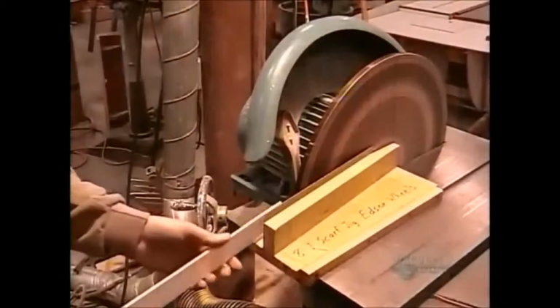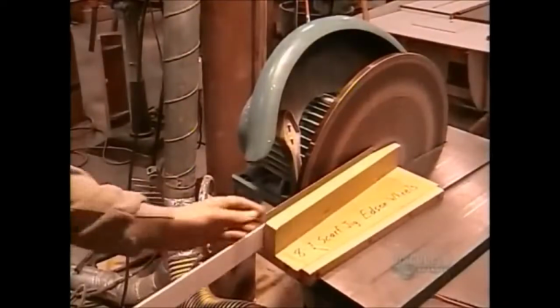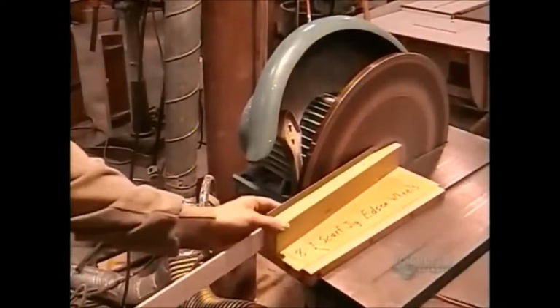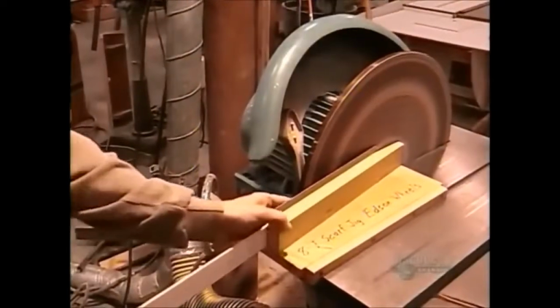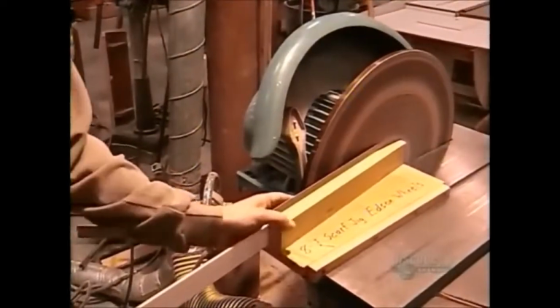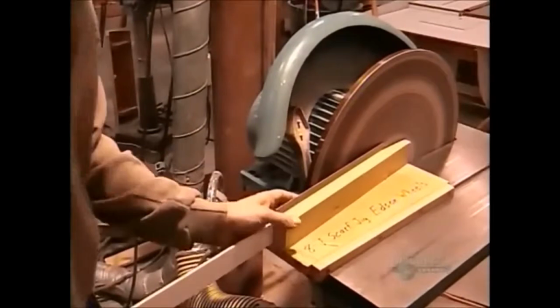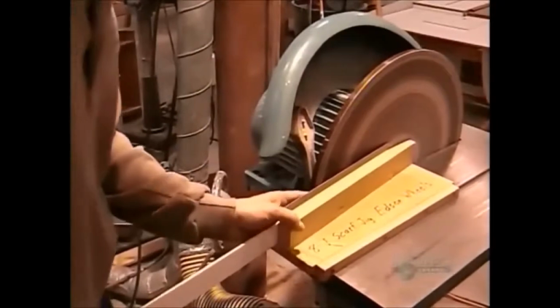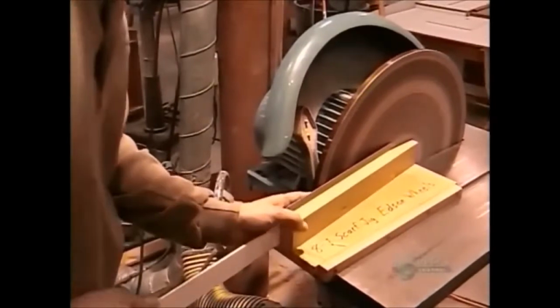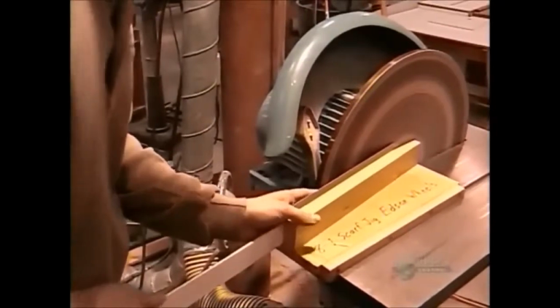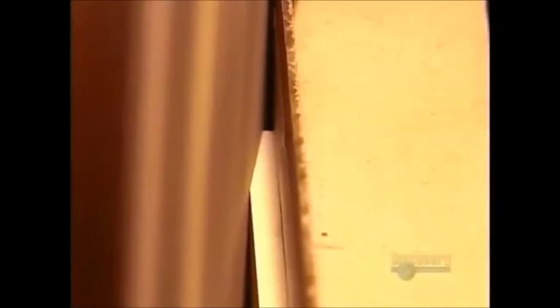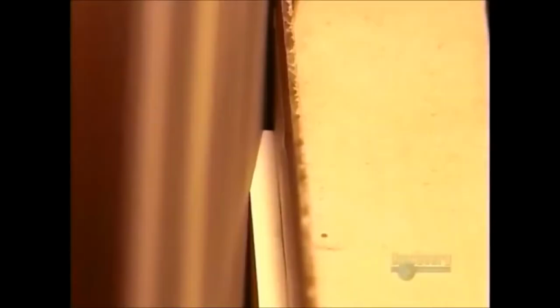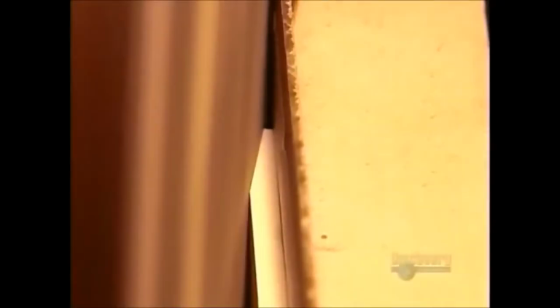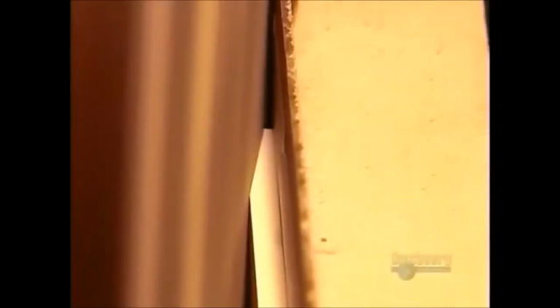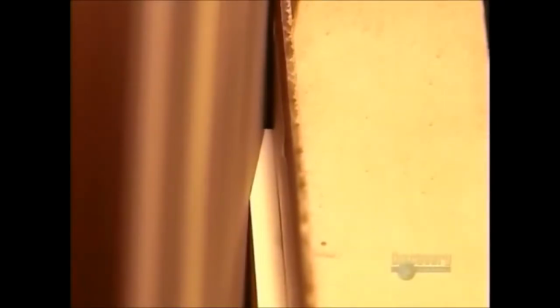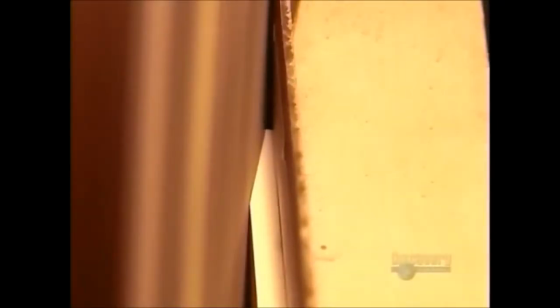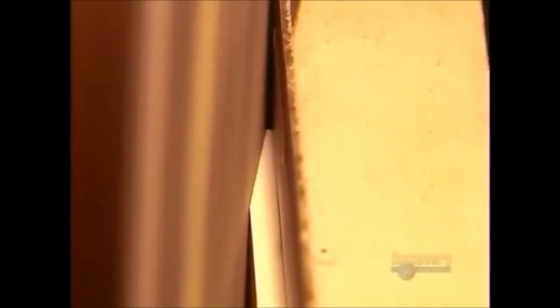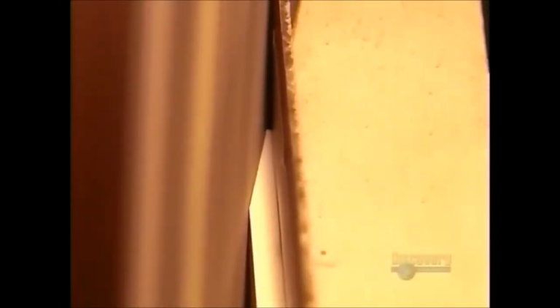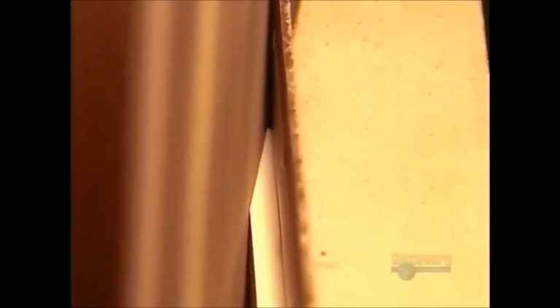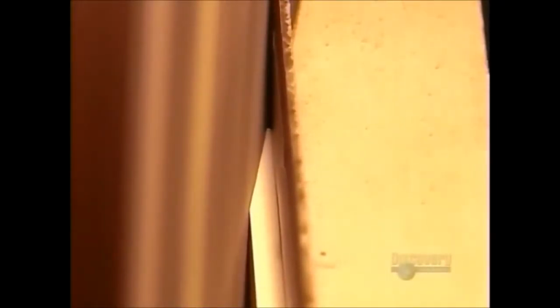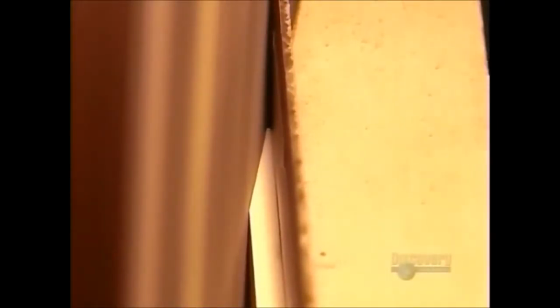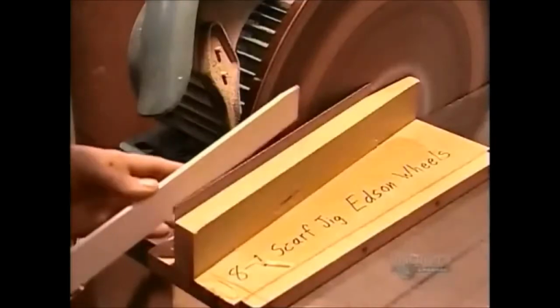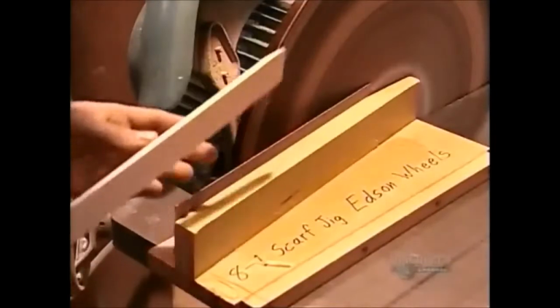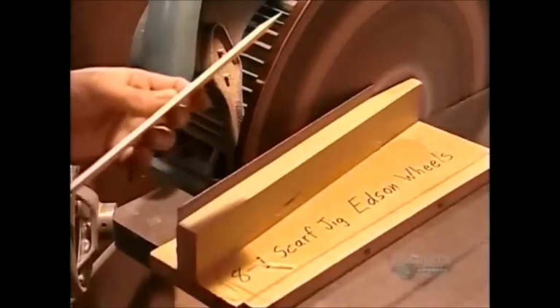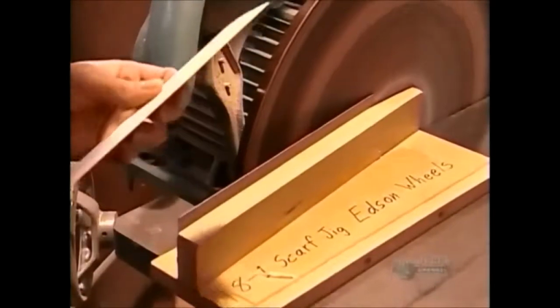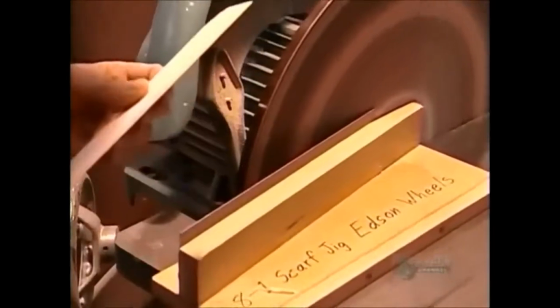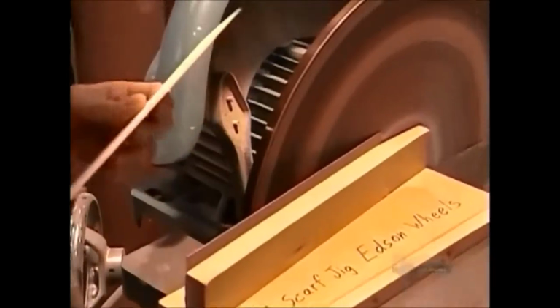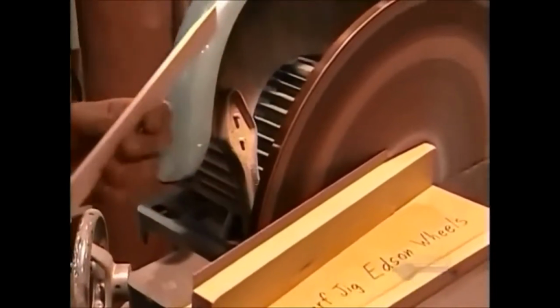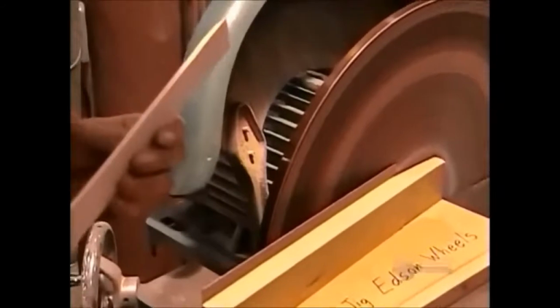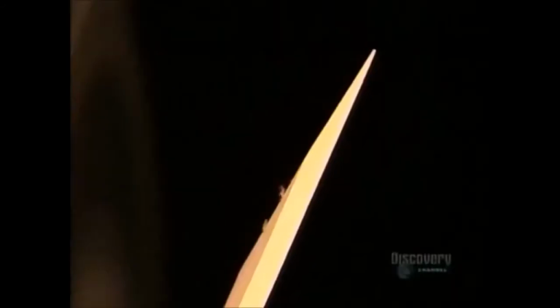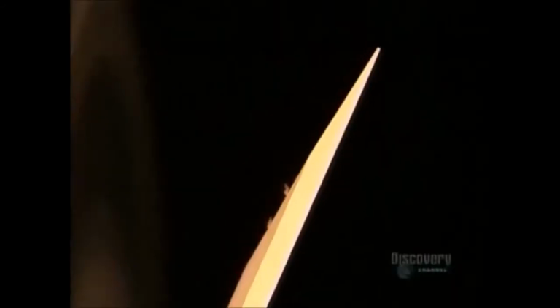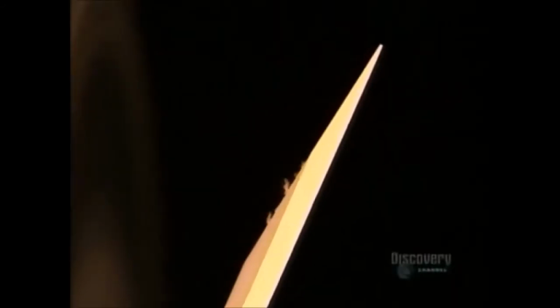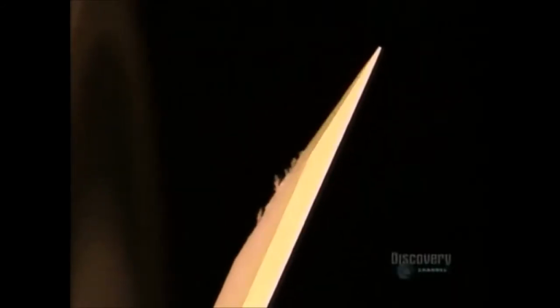Using a disc sander, a worker angles the ends into what are called scarf joints. He'll join the strips by fitting these angles together.